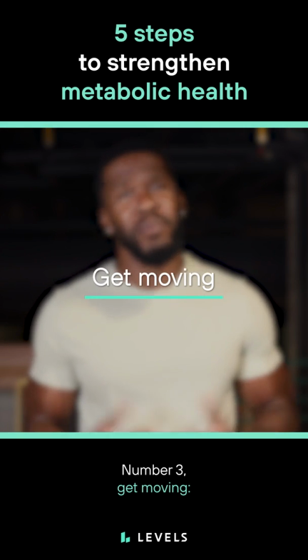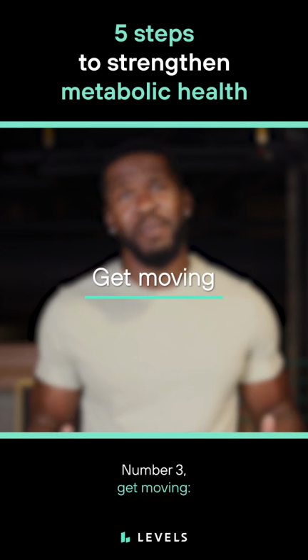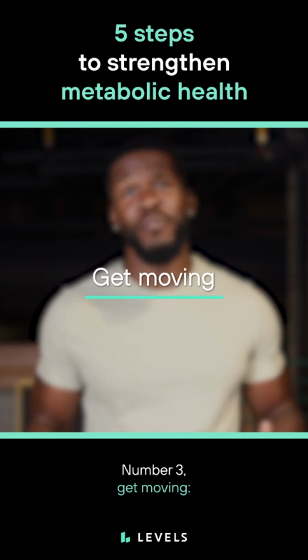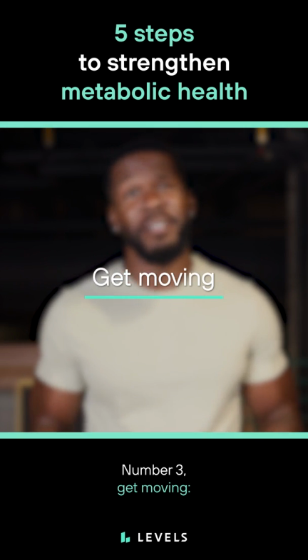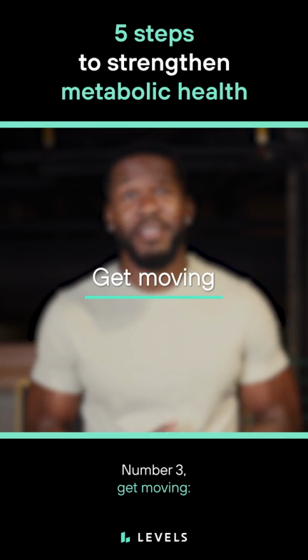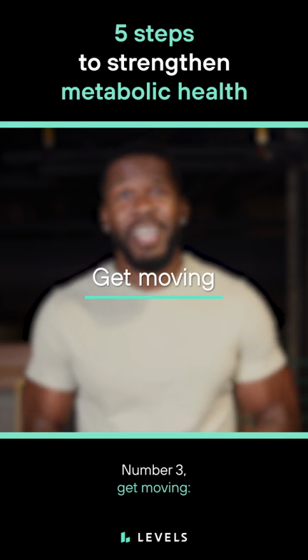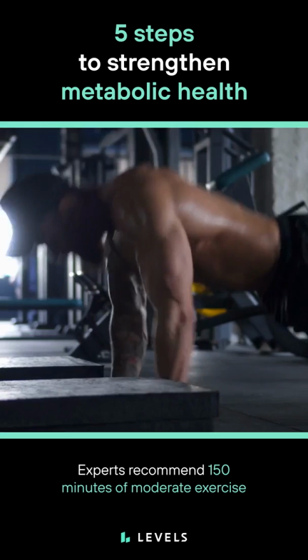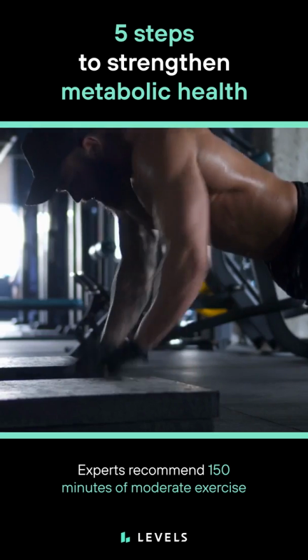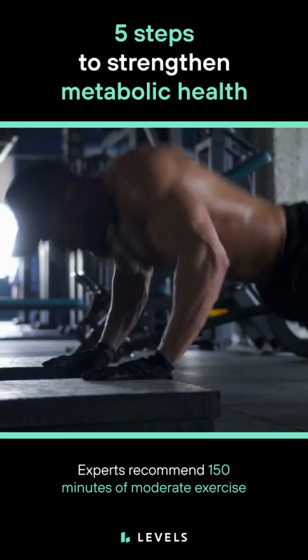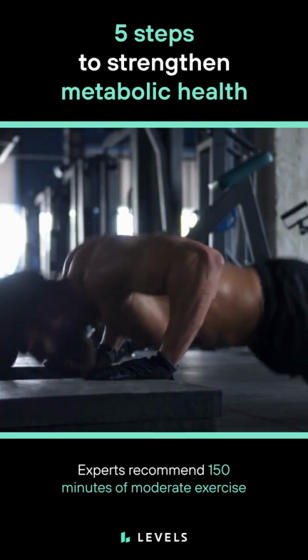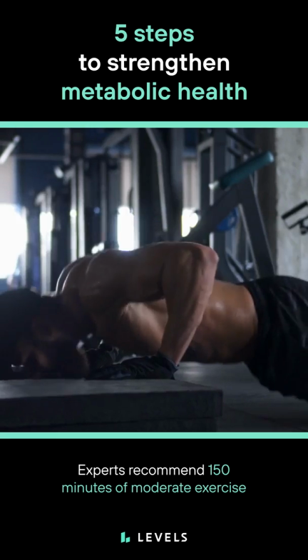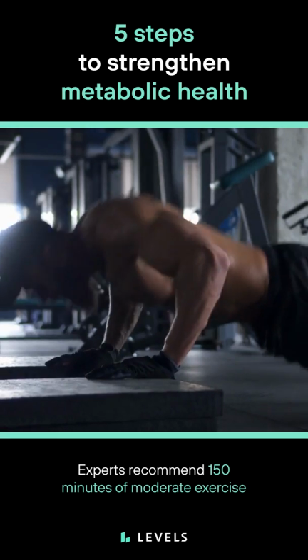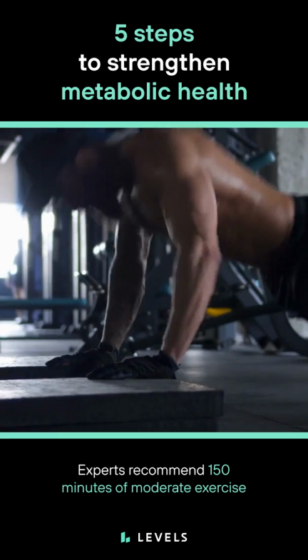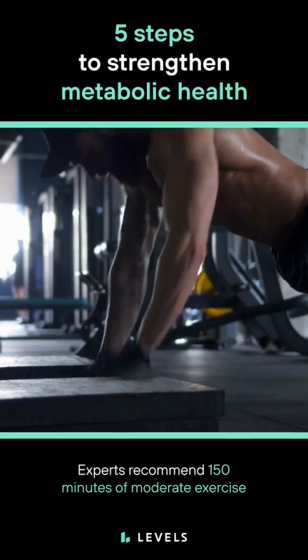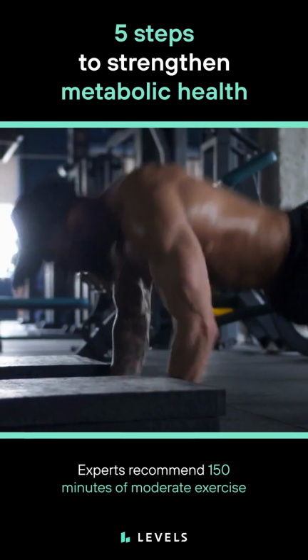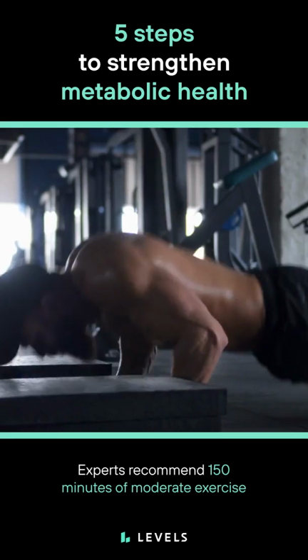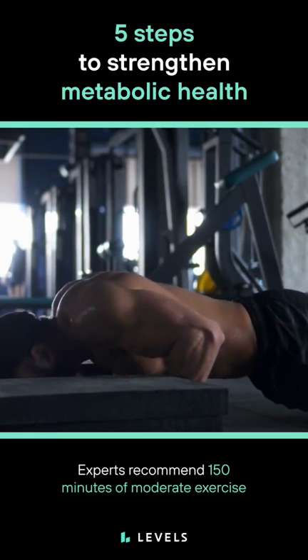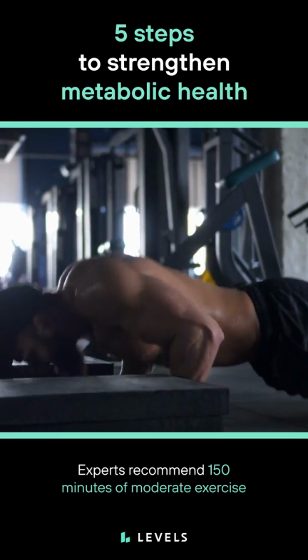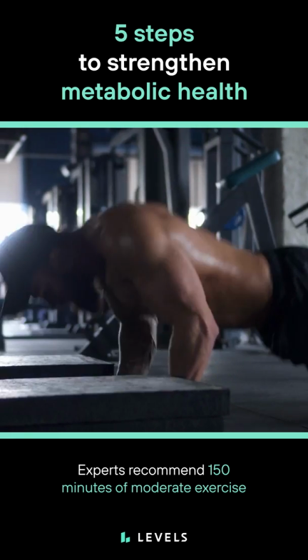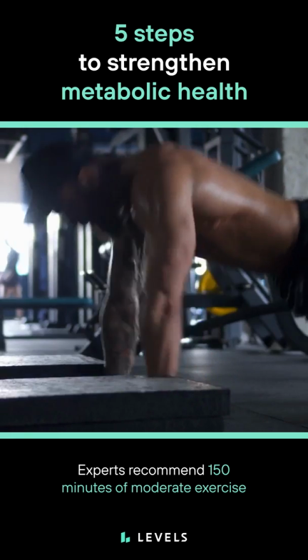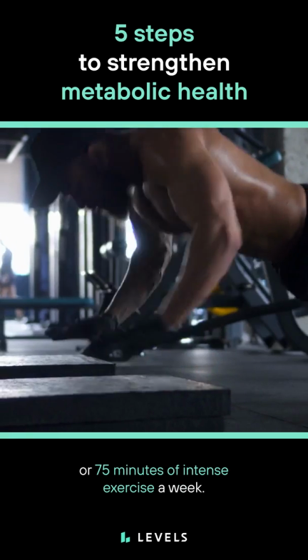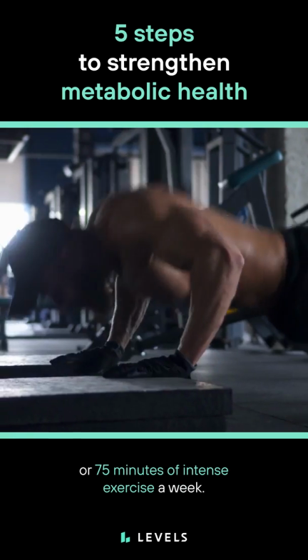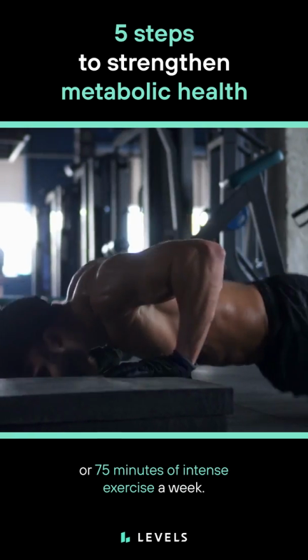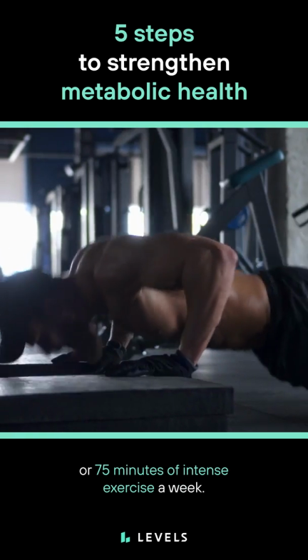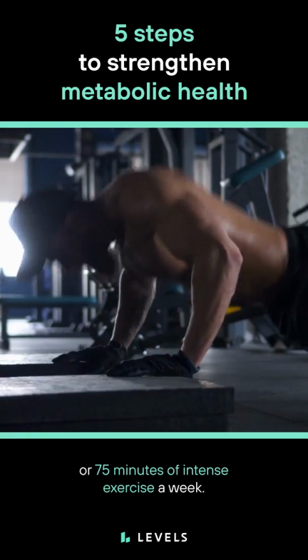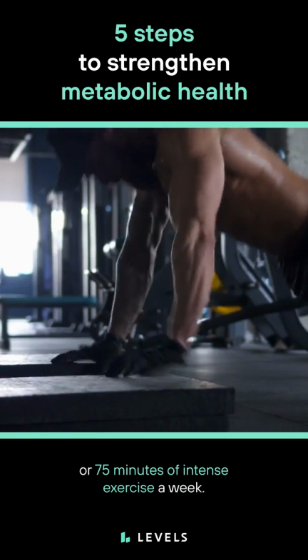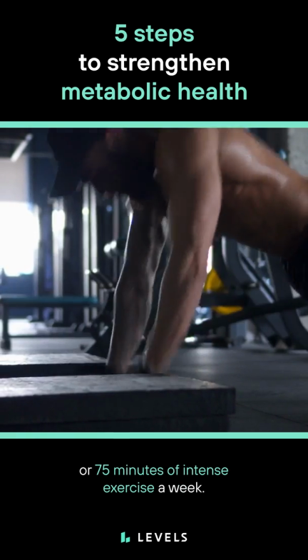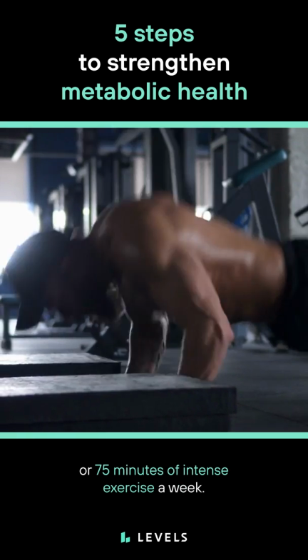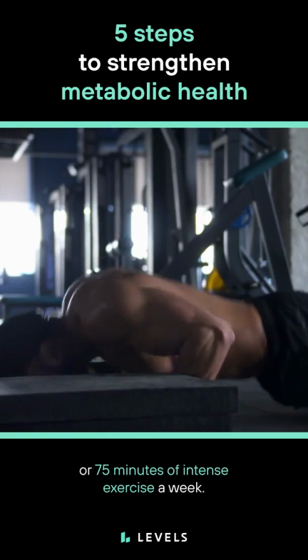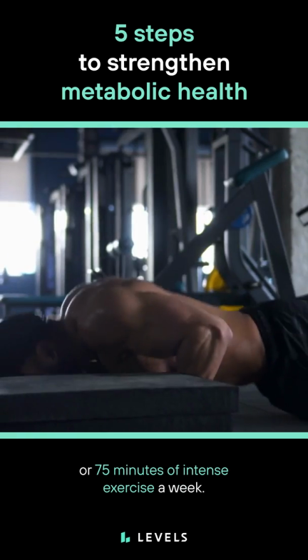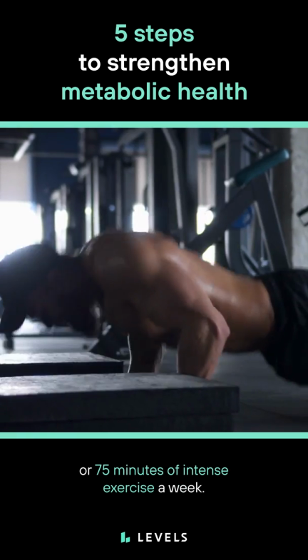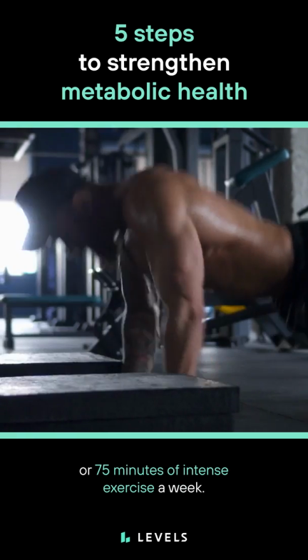Number three, get moving. Experts recommend 150 minutes of moderate exercise or 75 minutes of intense exercise a week.